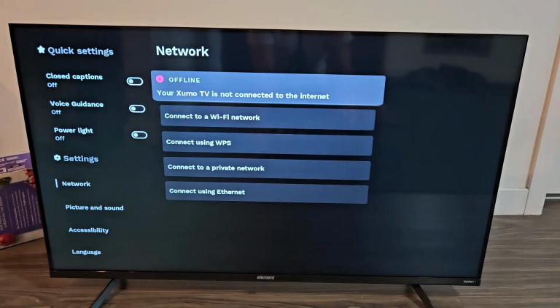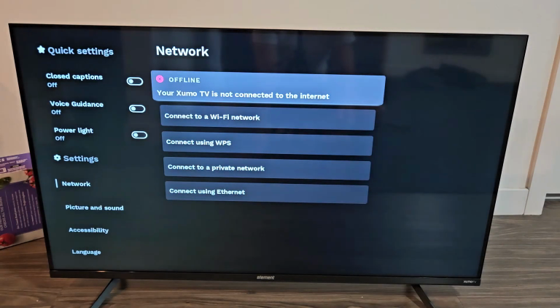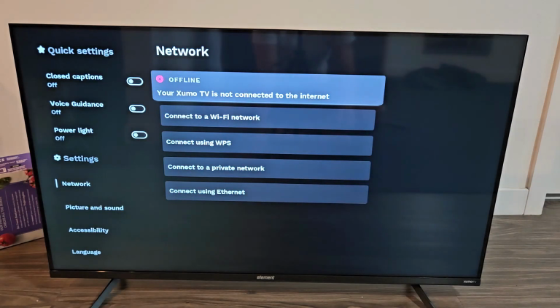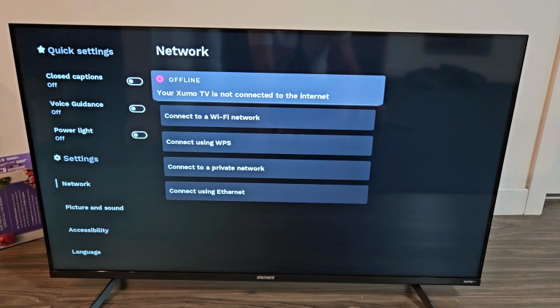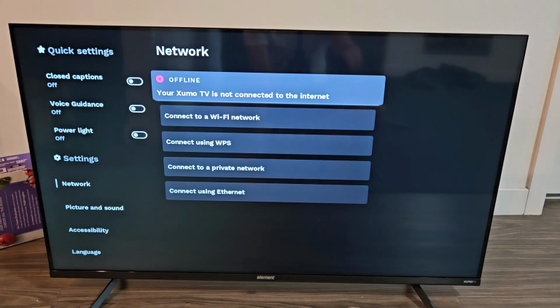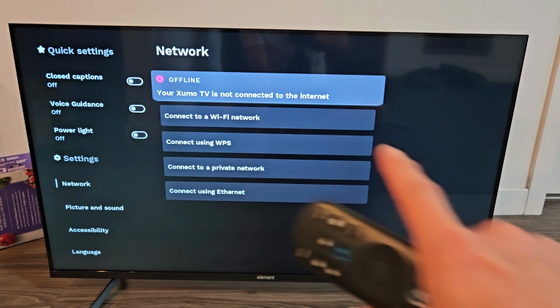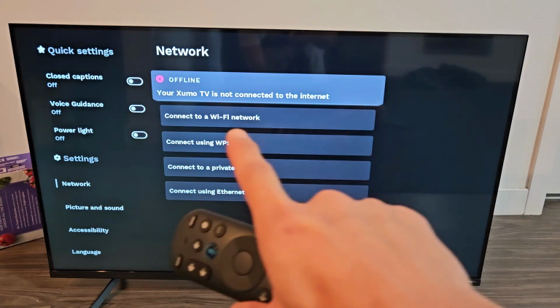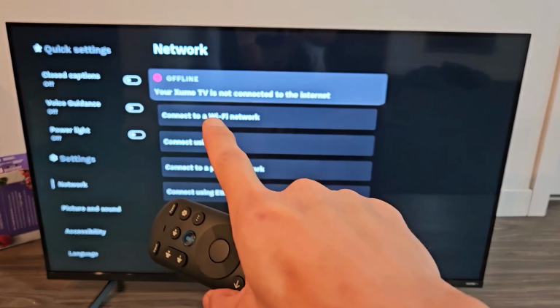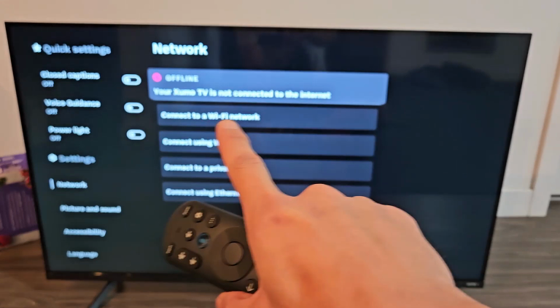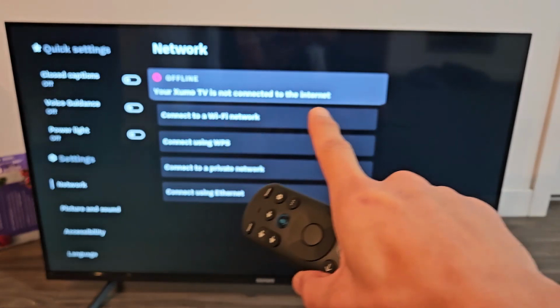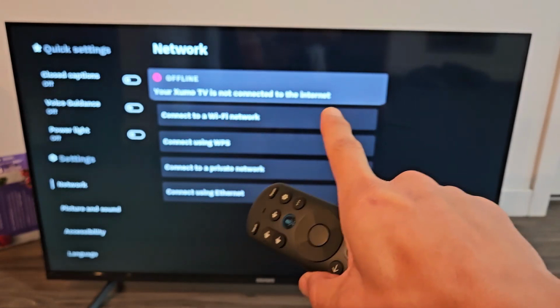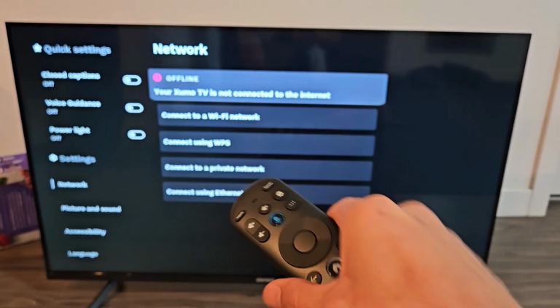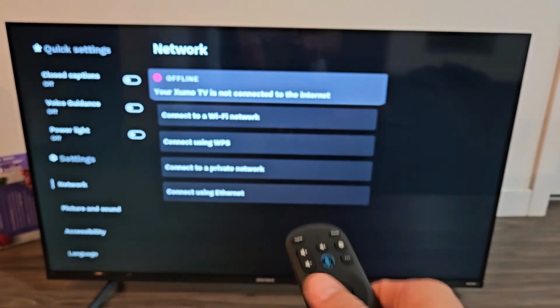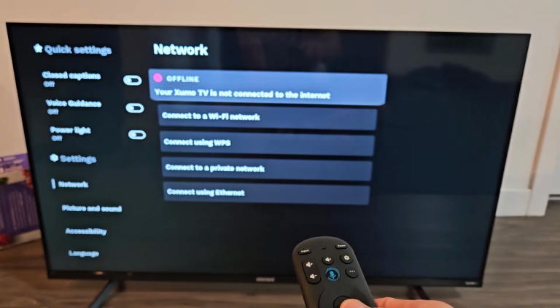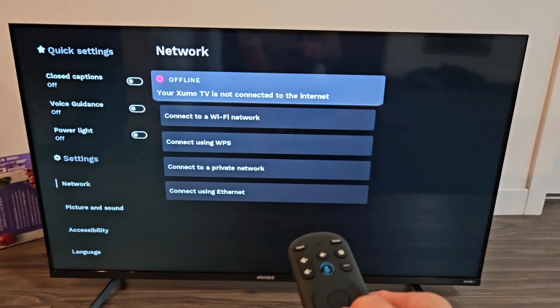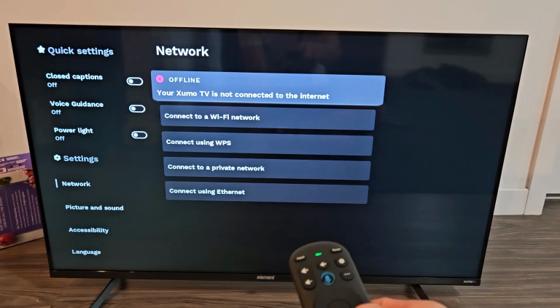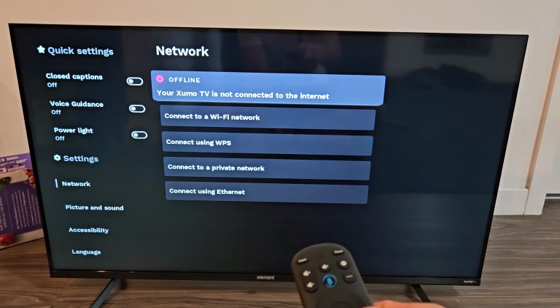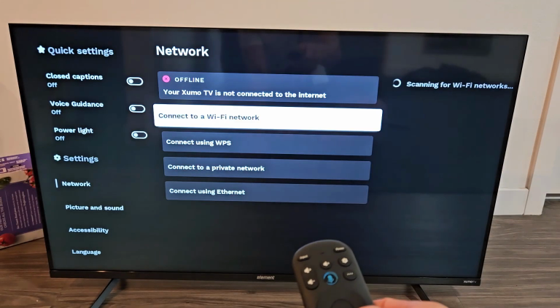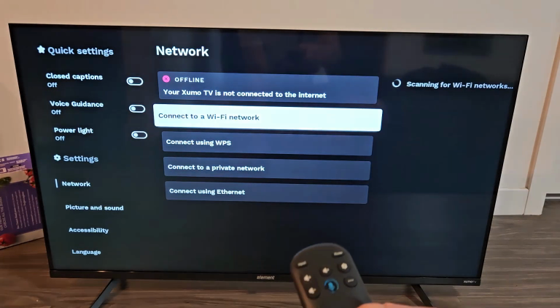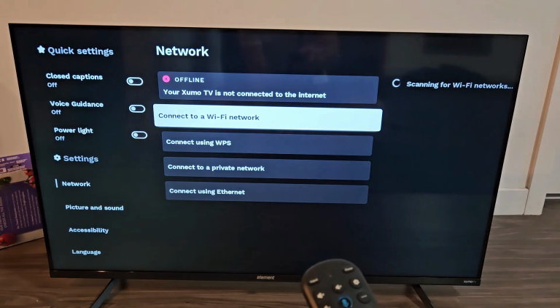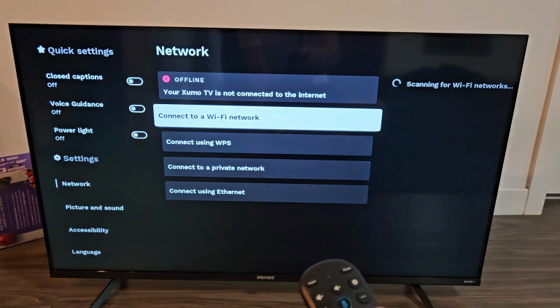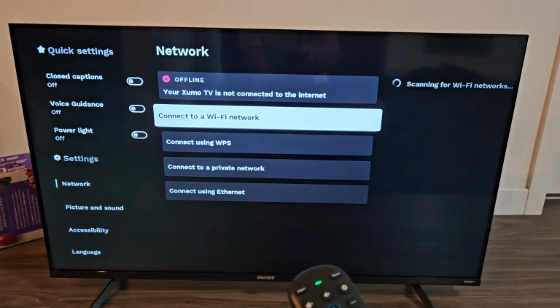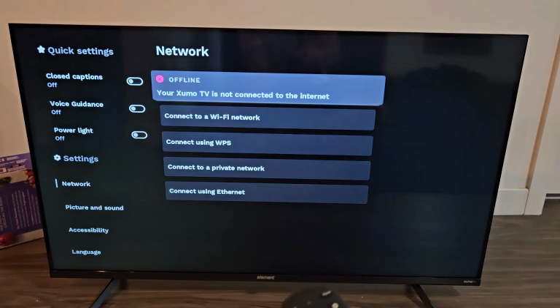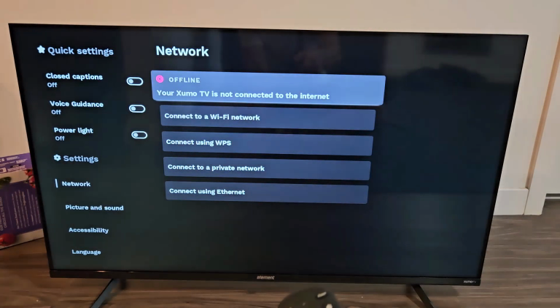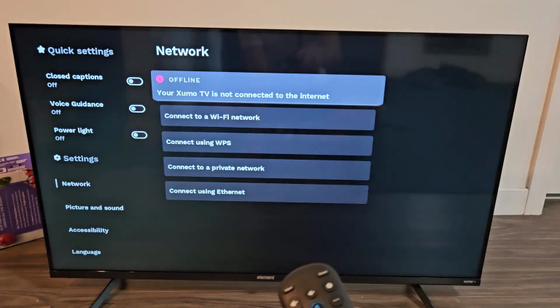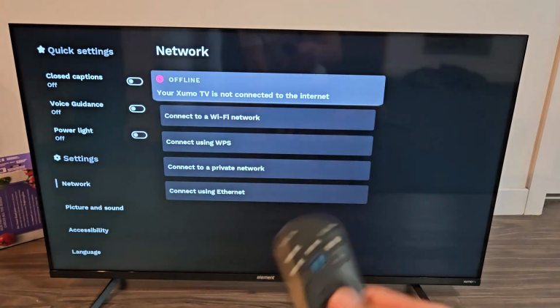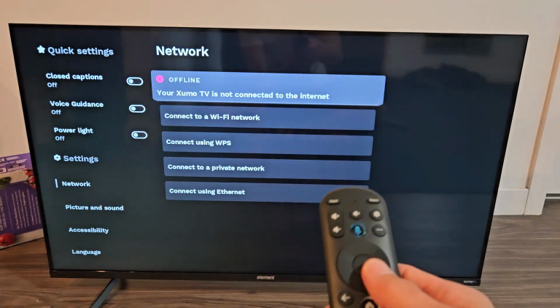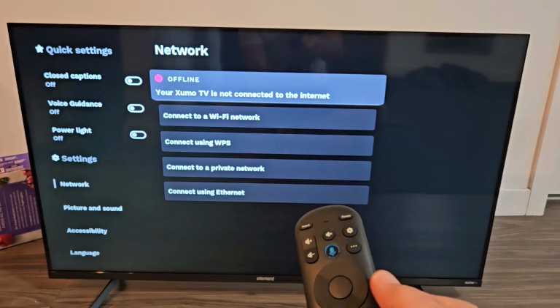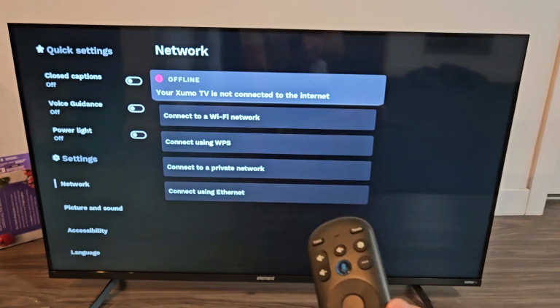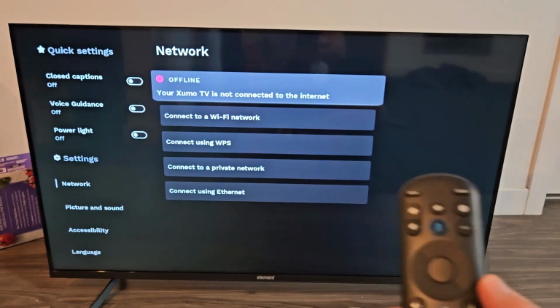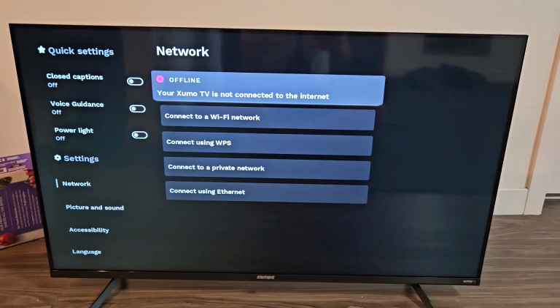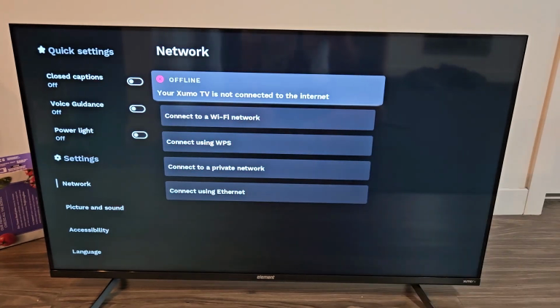And then once you do that, voila — we are no longer logged in, and now we can log into another network or whatnot. There you go.